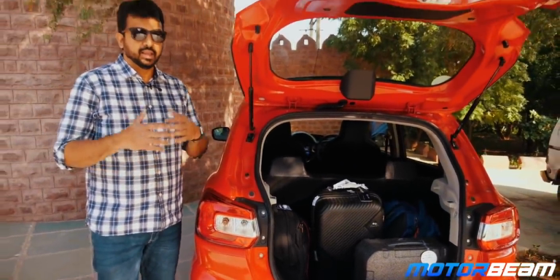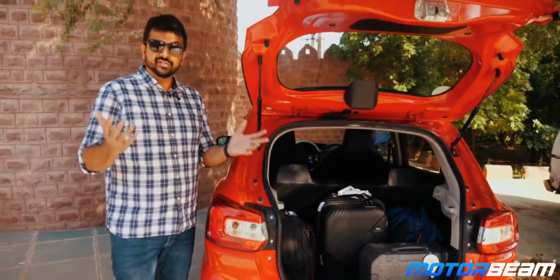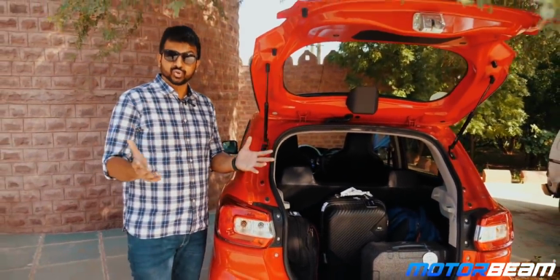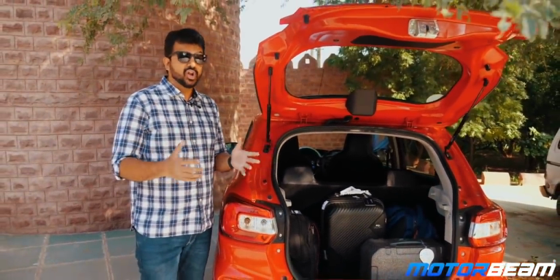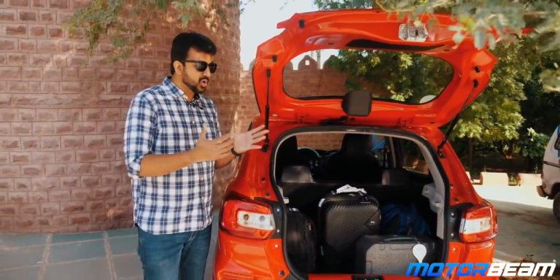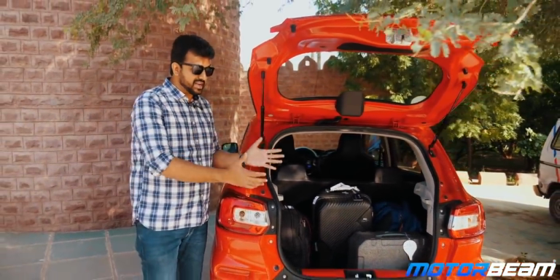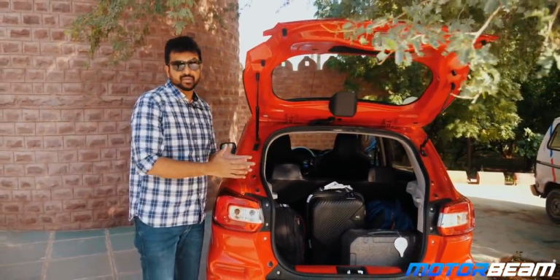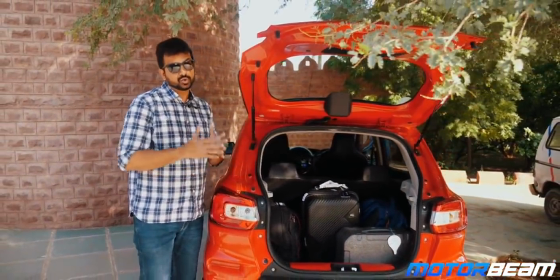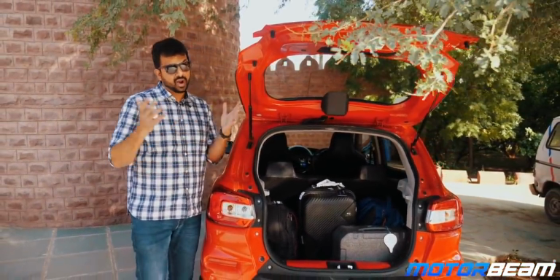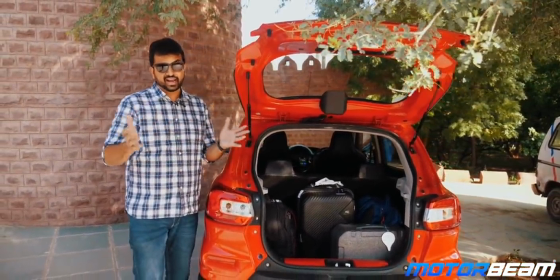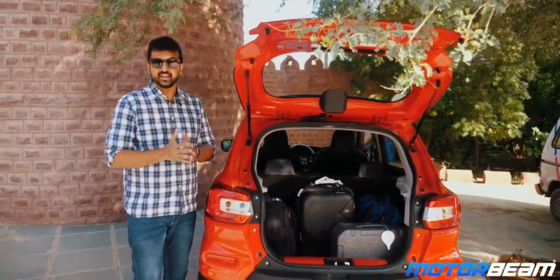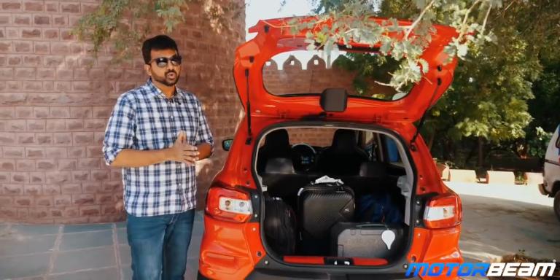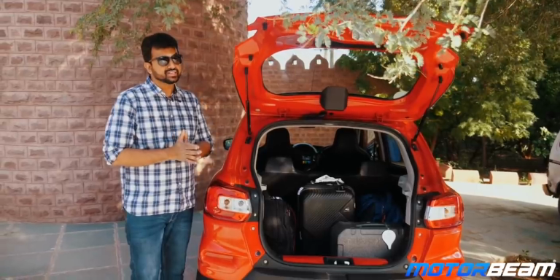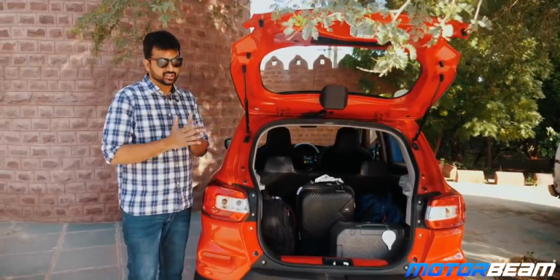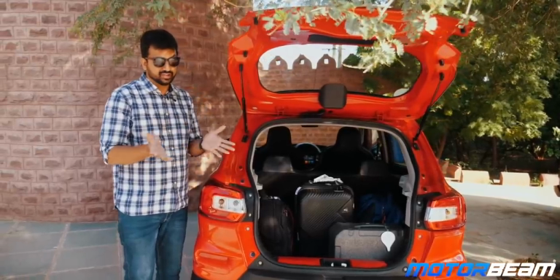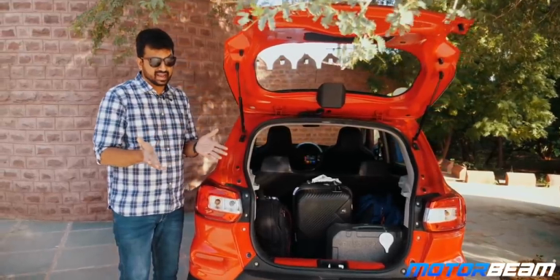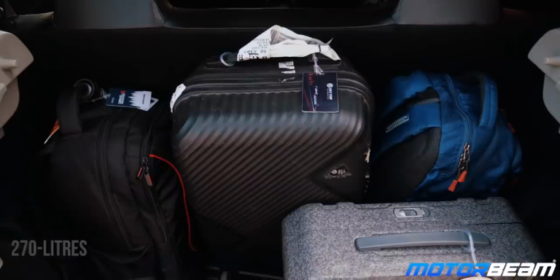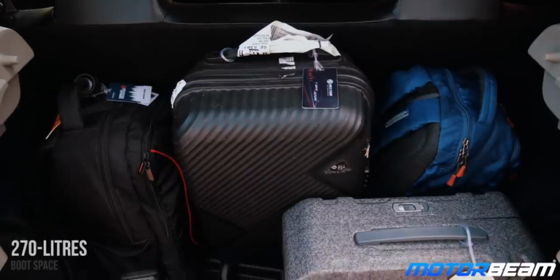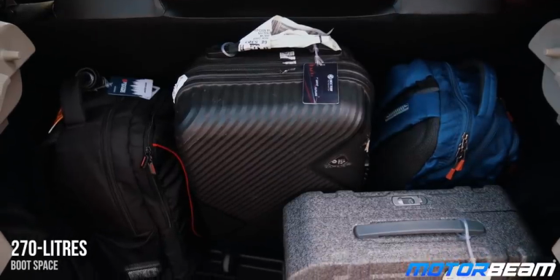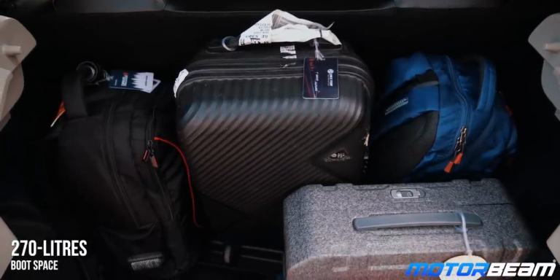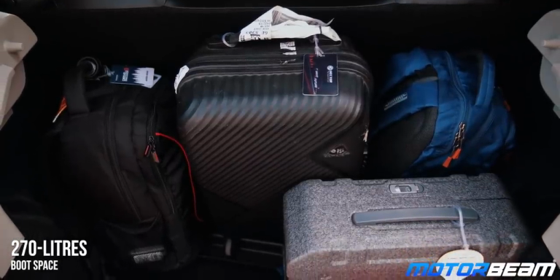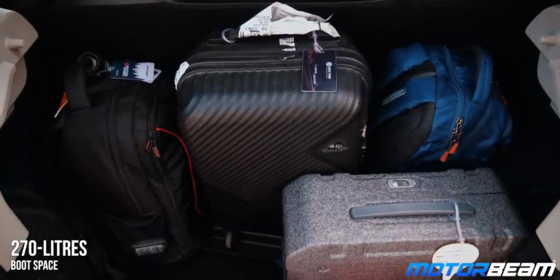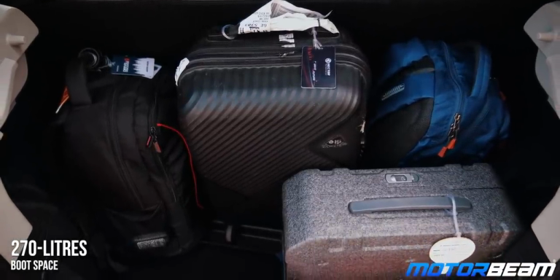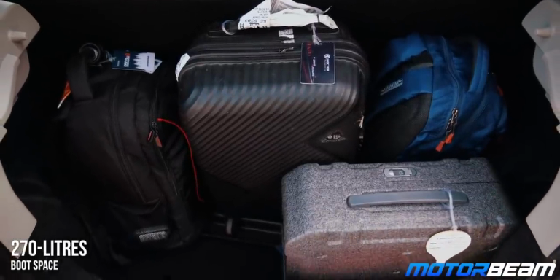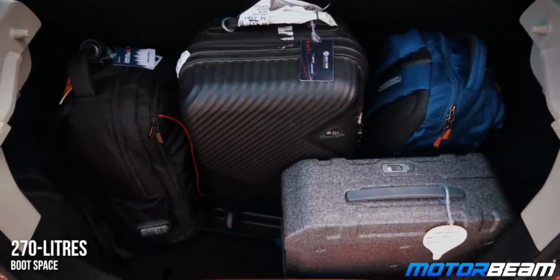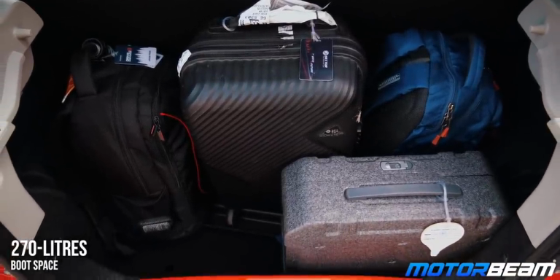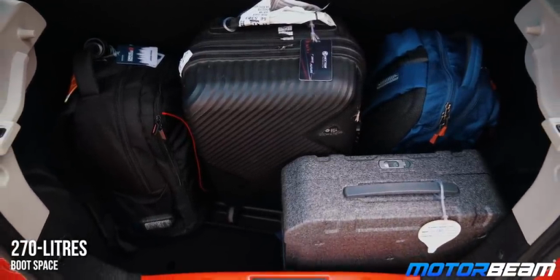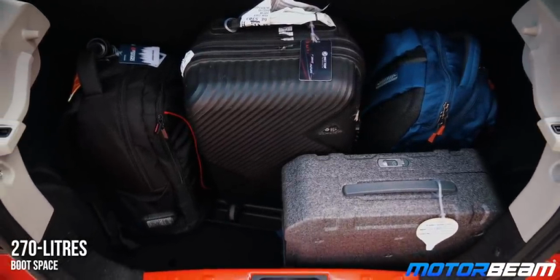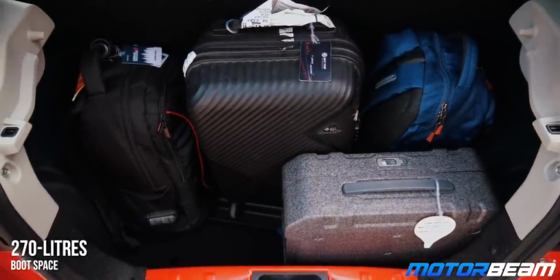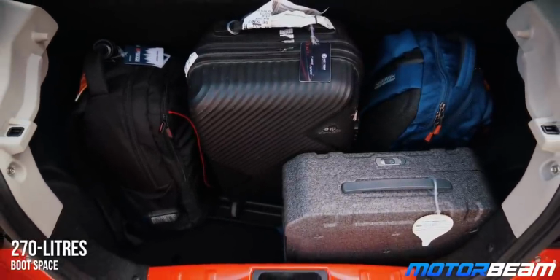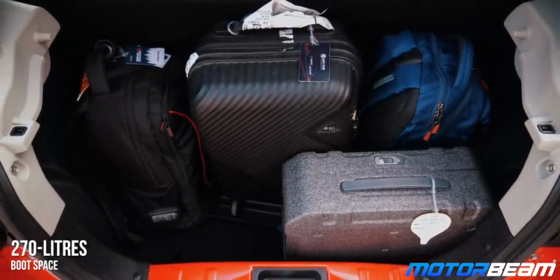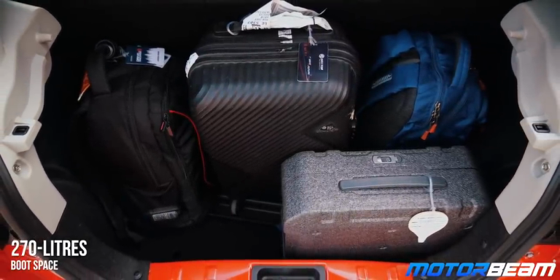Even though the loading lip is quite high due to its SUV stance, the boot space is quite good by segment standards.